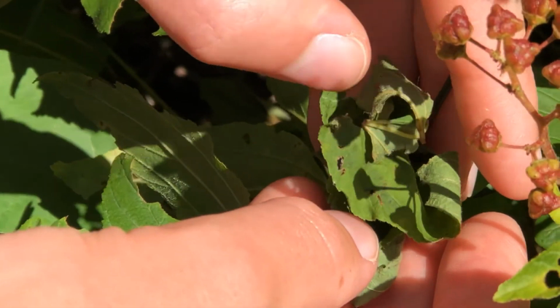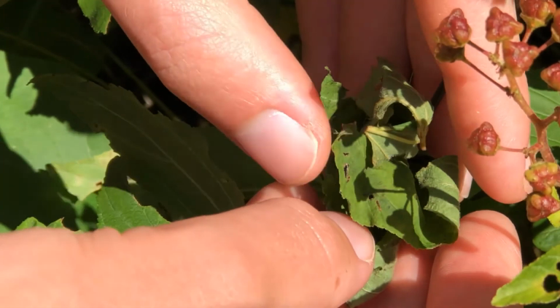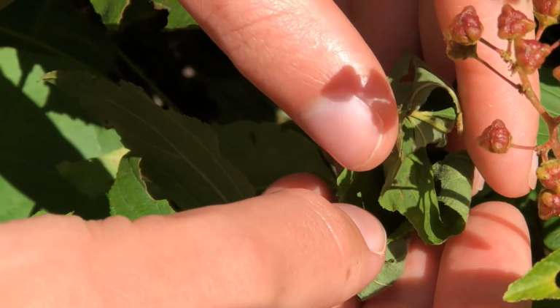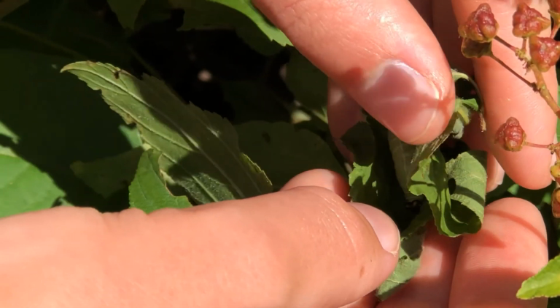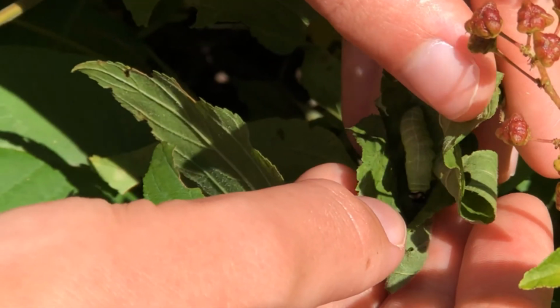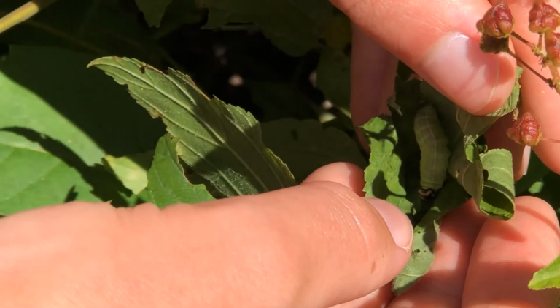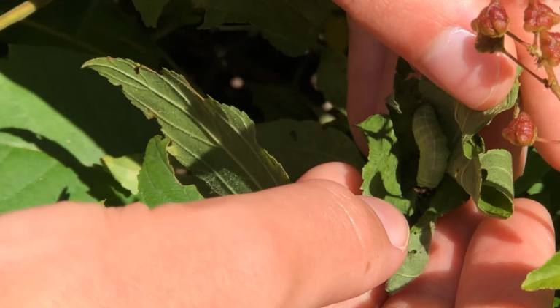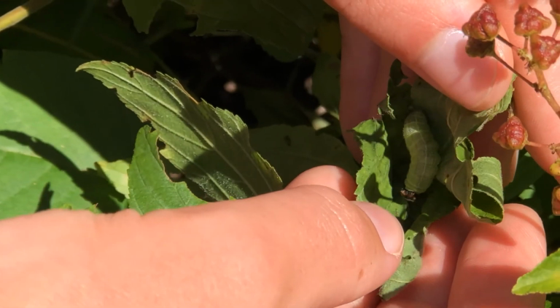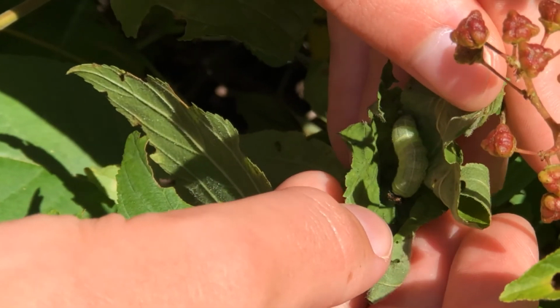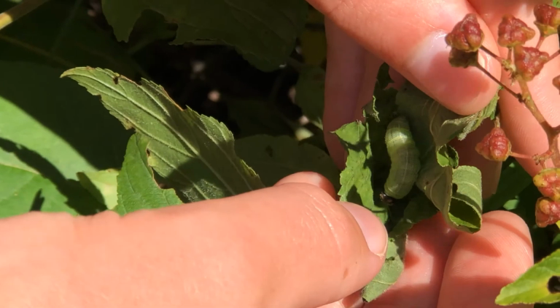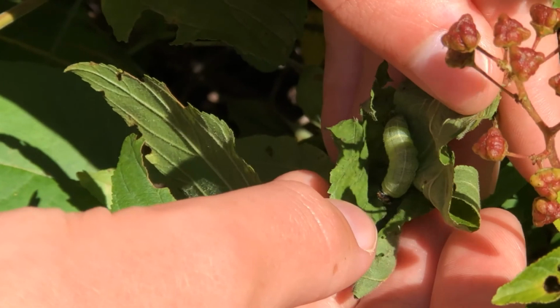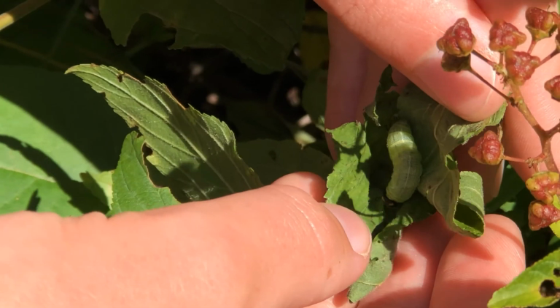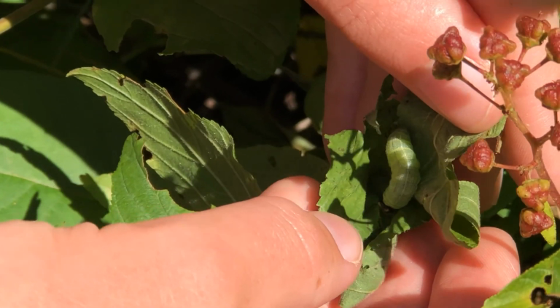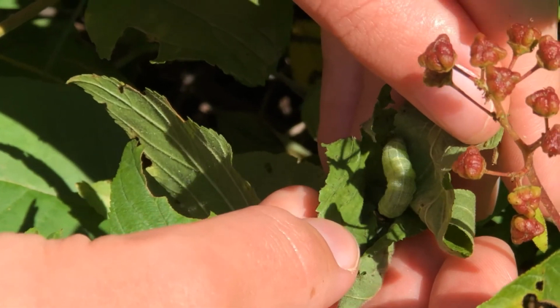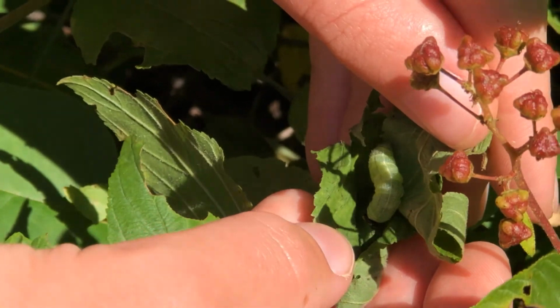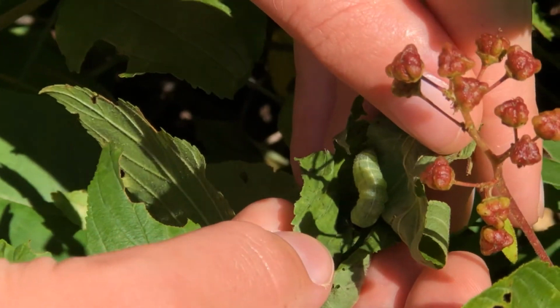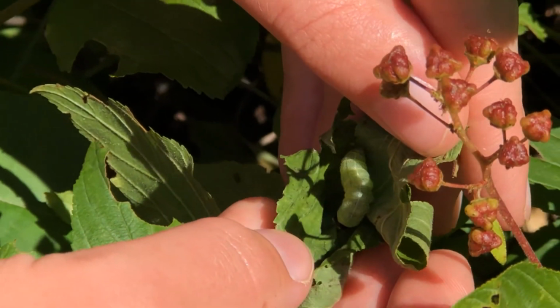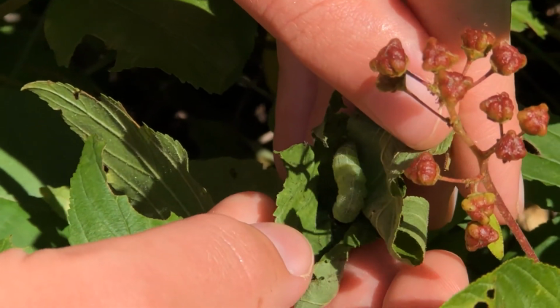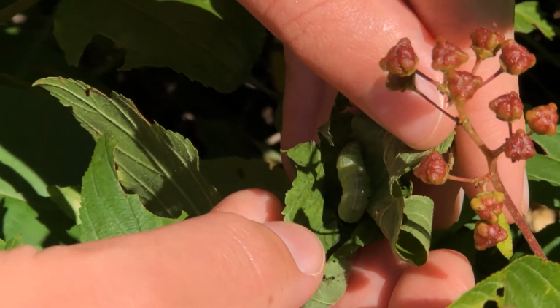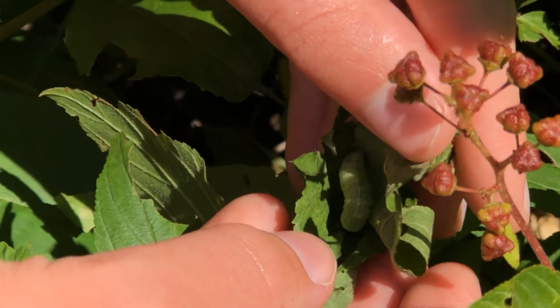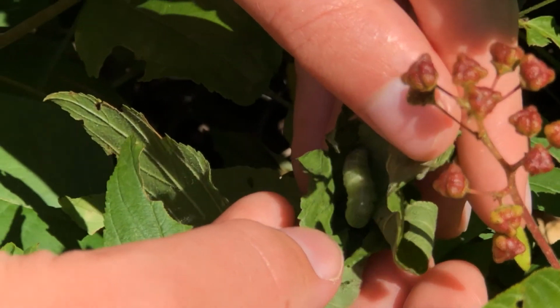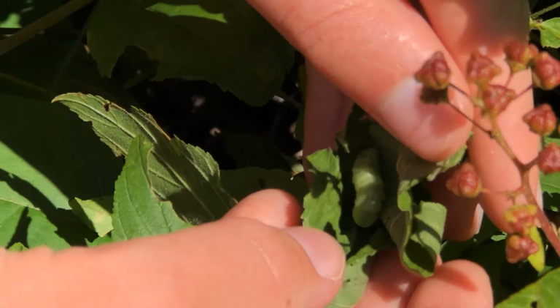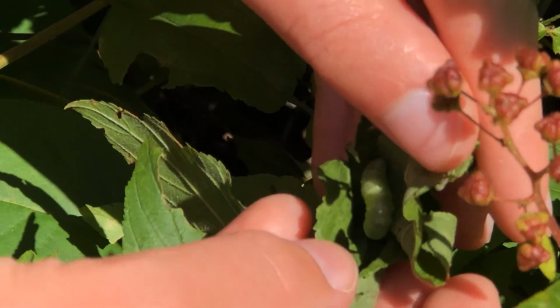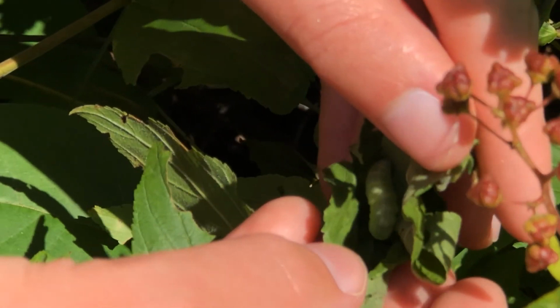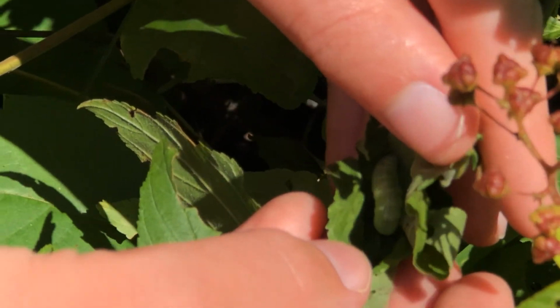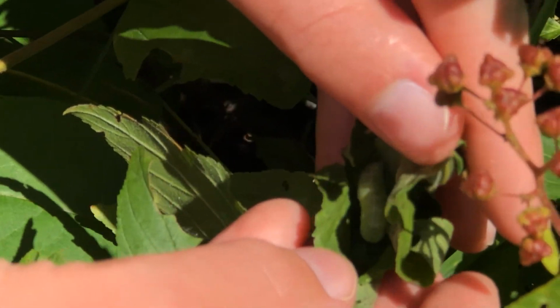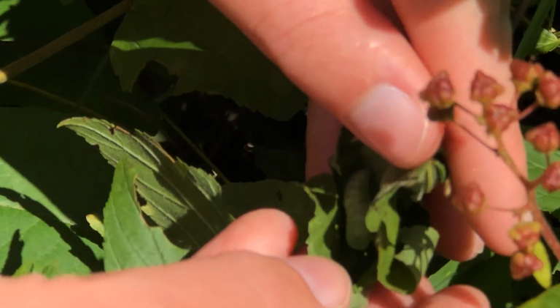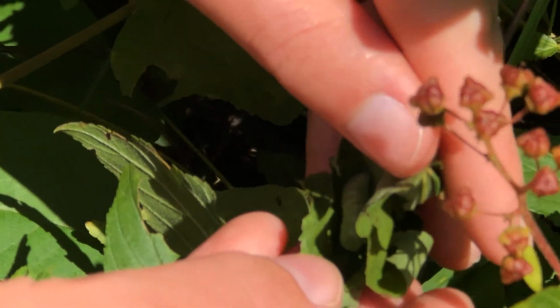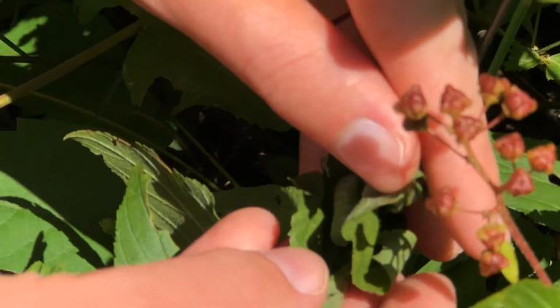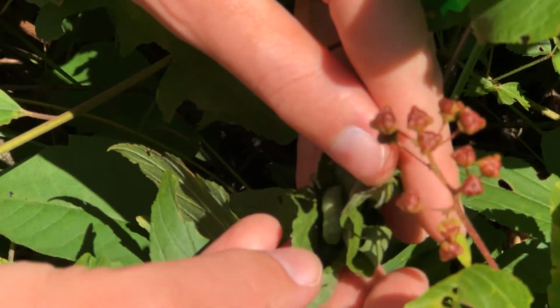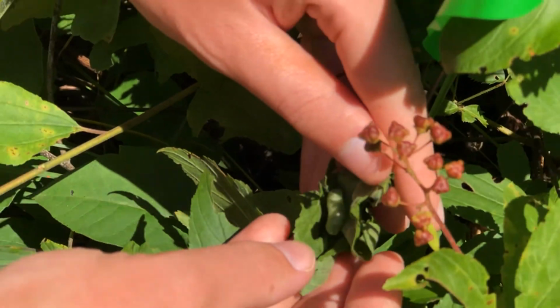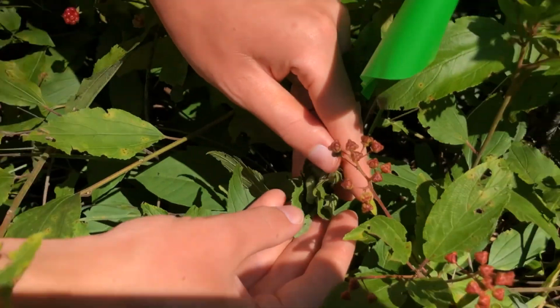So now we know where this larva is and we can come check on it in a couple of days and hope that it's still doing well.